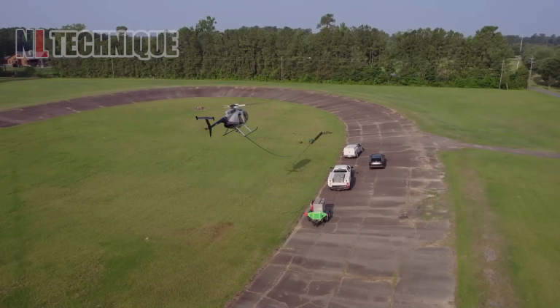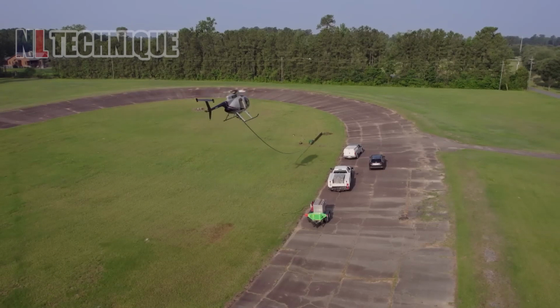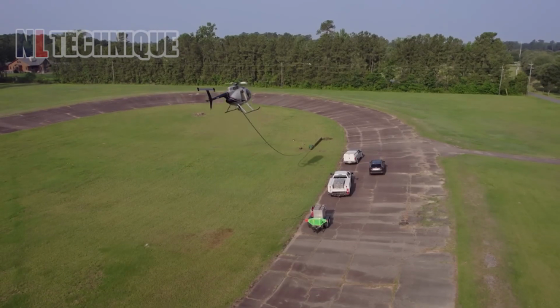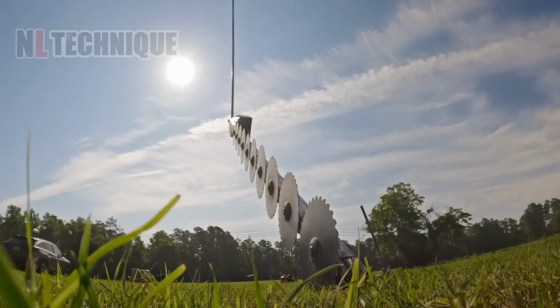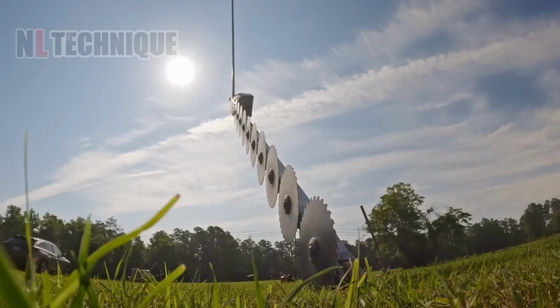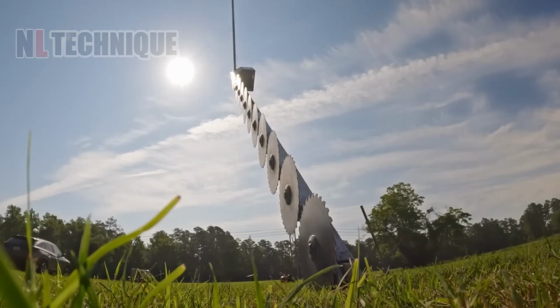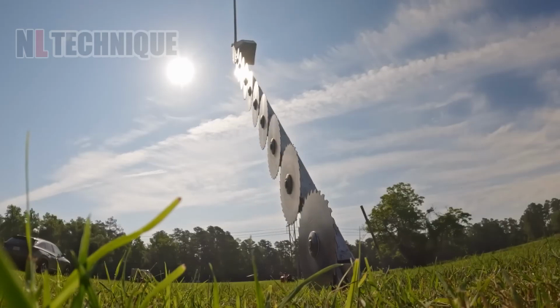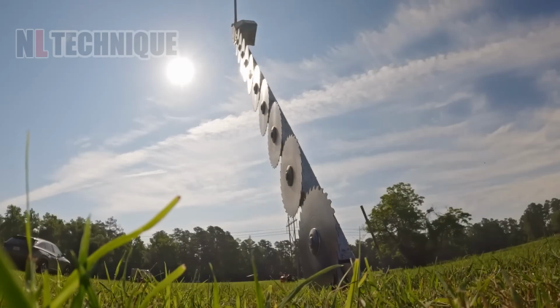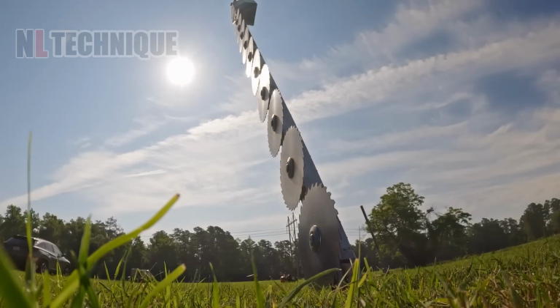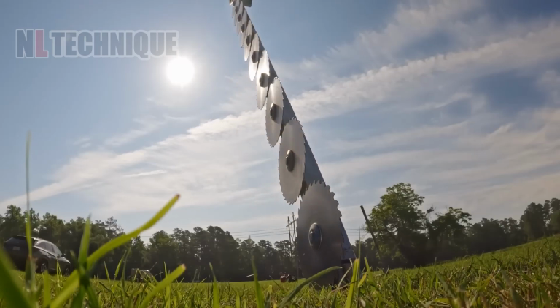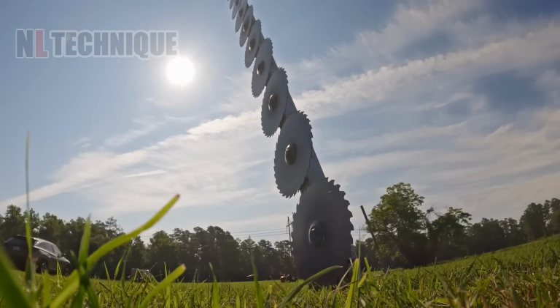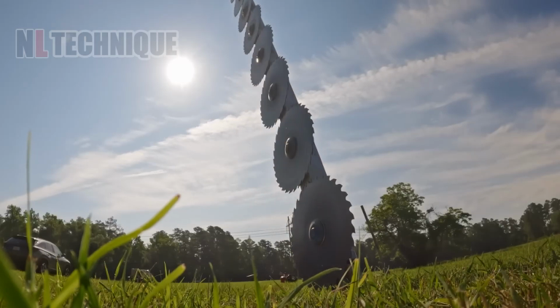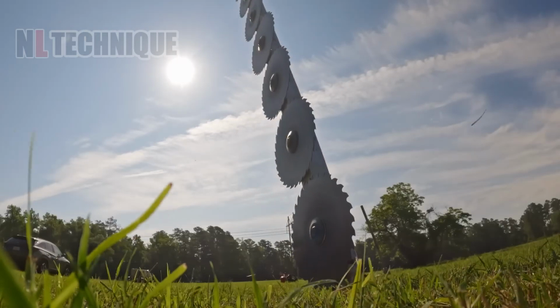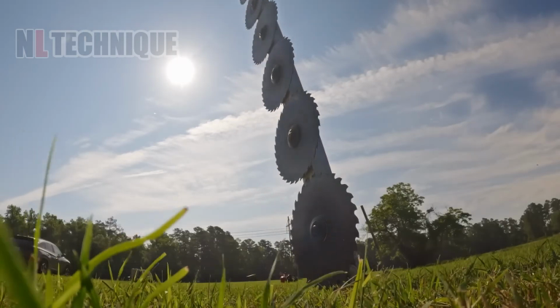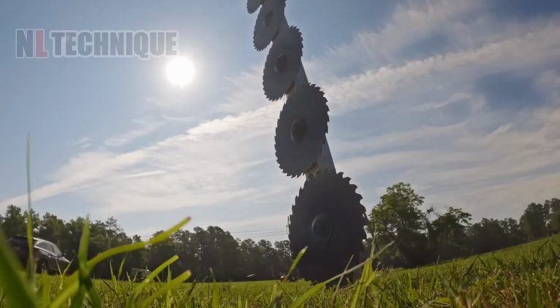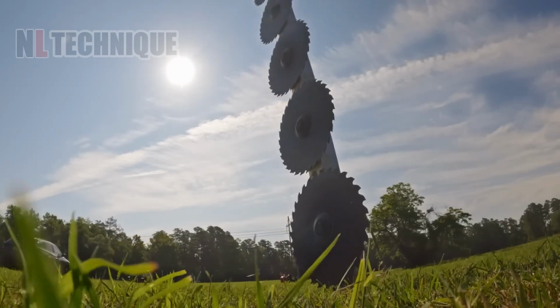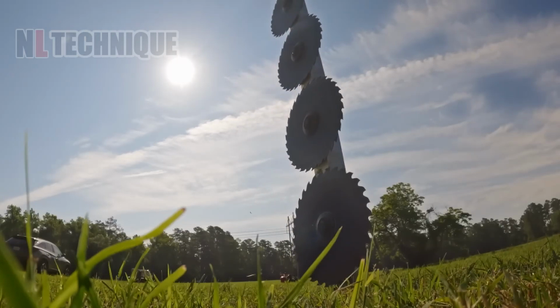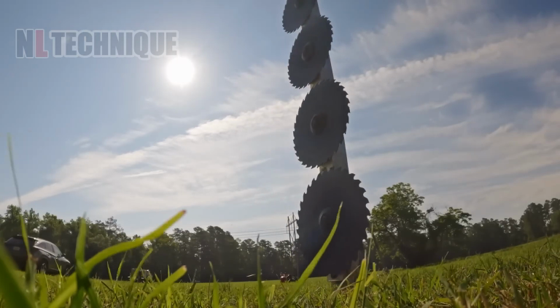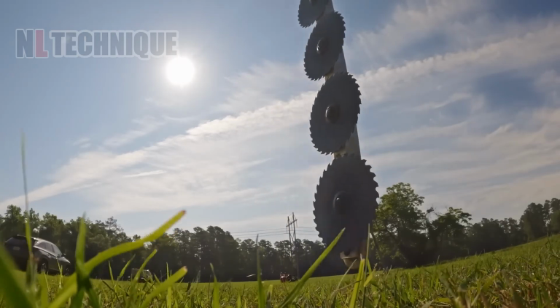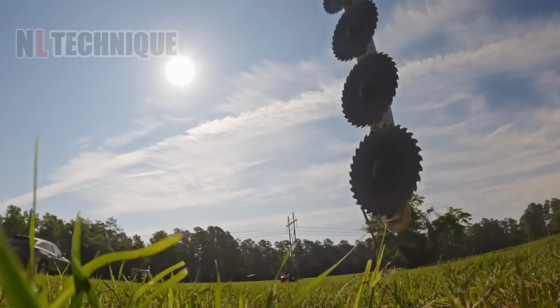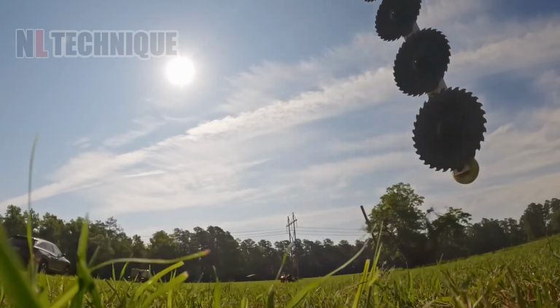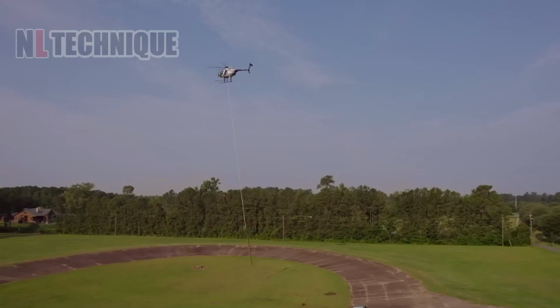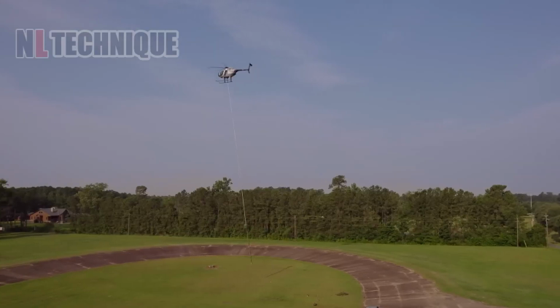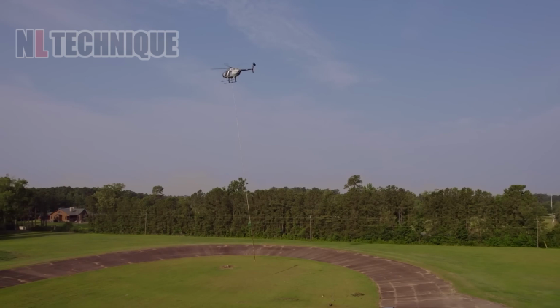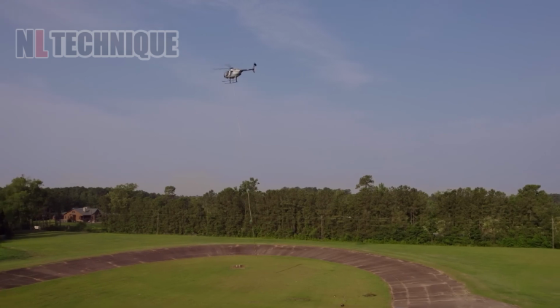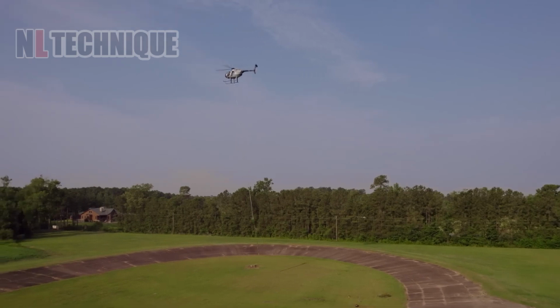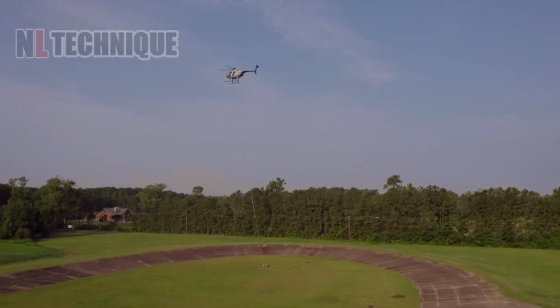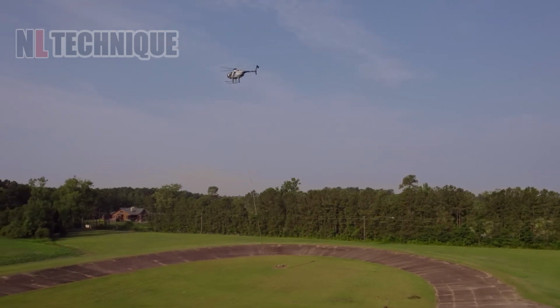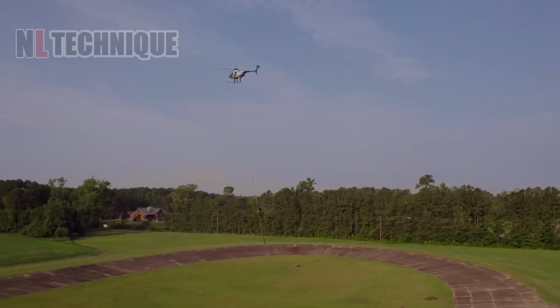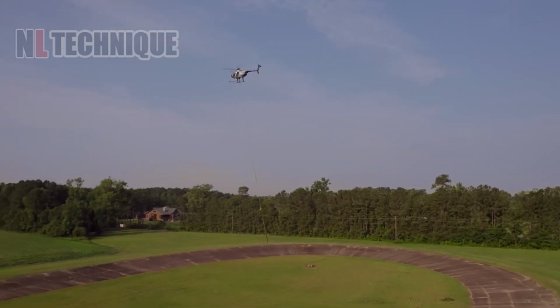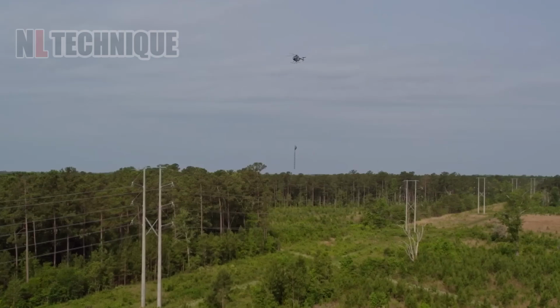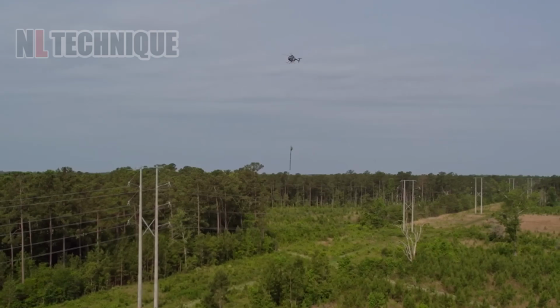Whoever thought of hanging a tree saw under the helicopter to trim the forest edges is actually a genius.